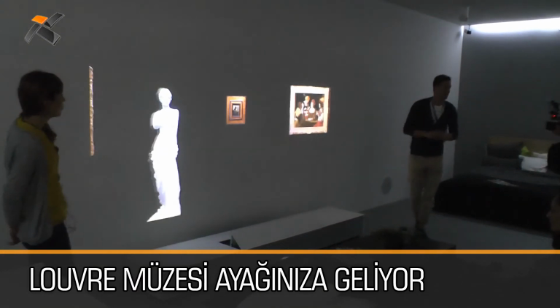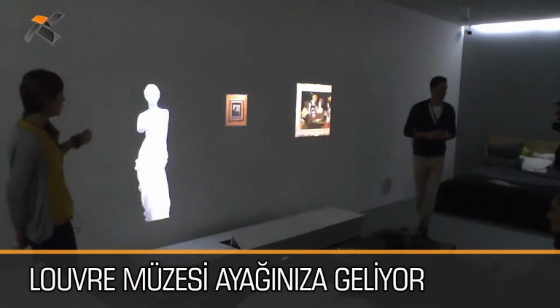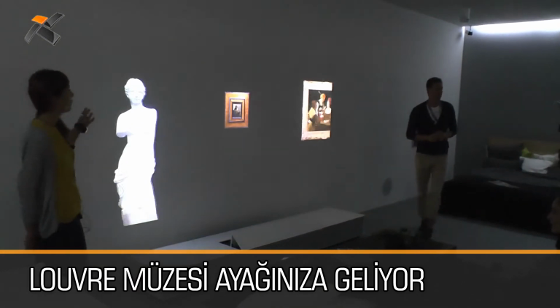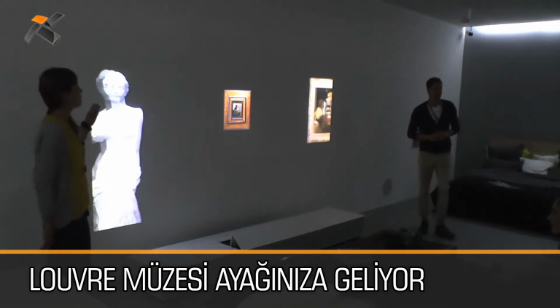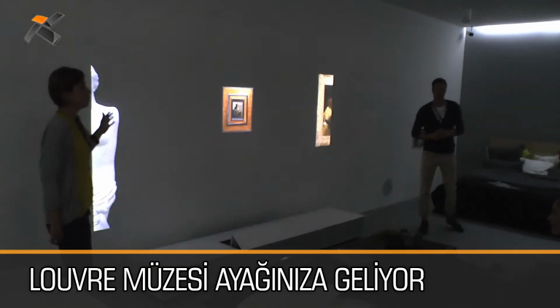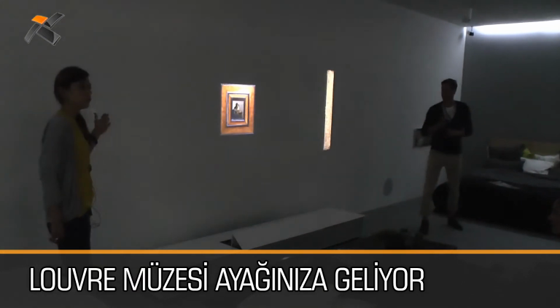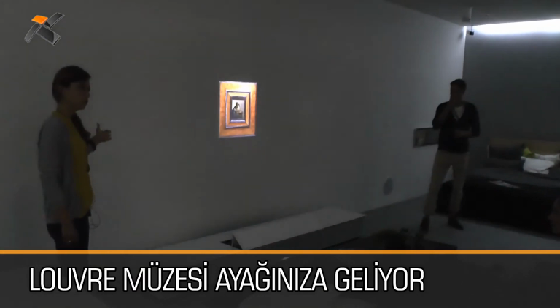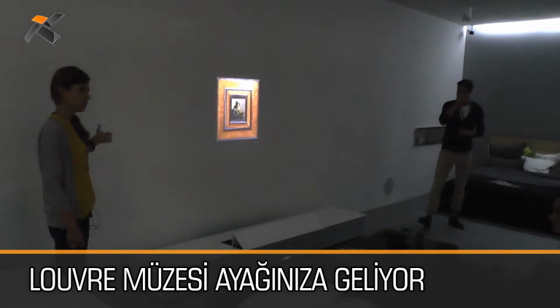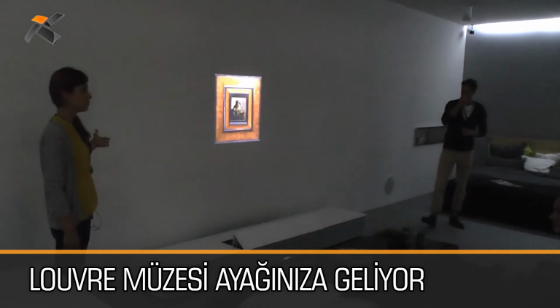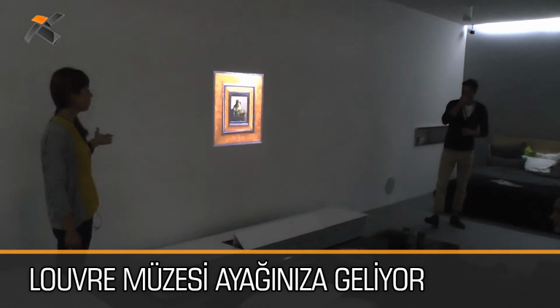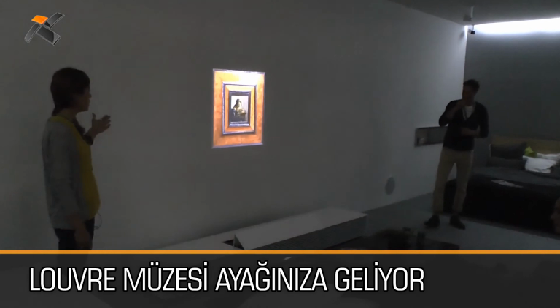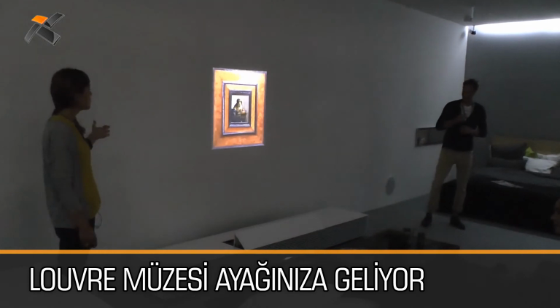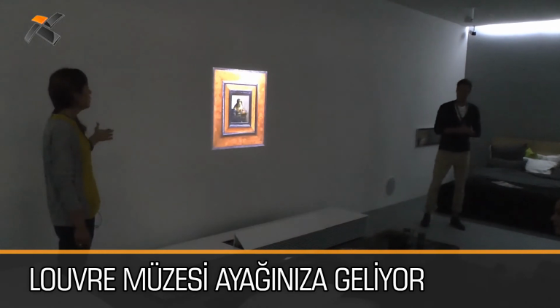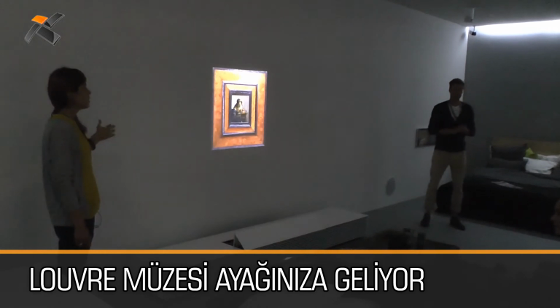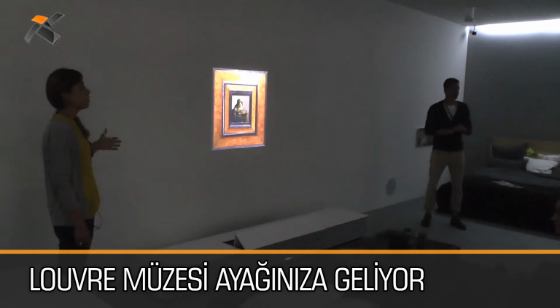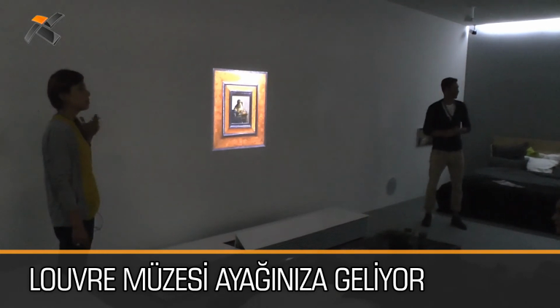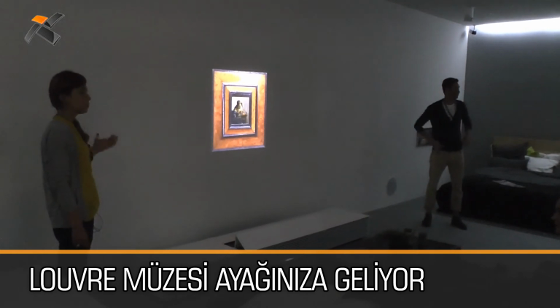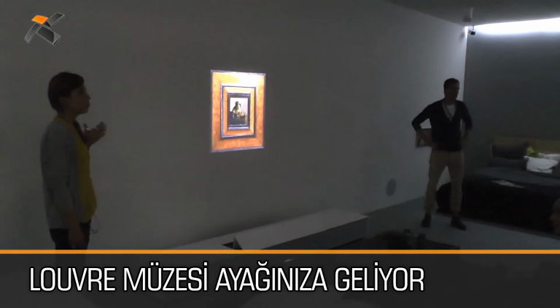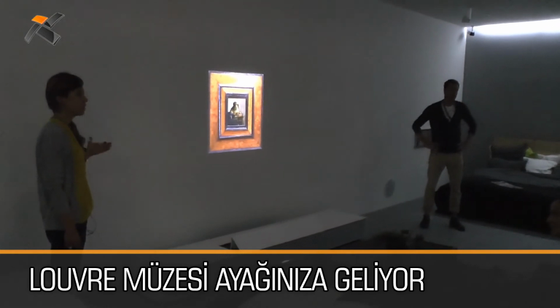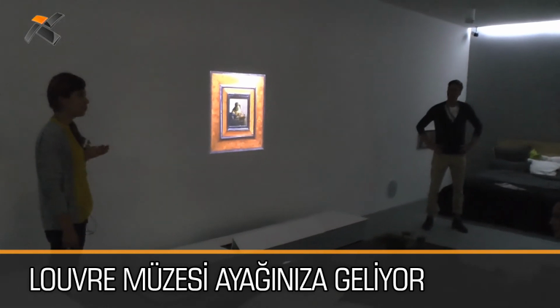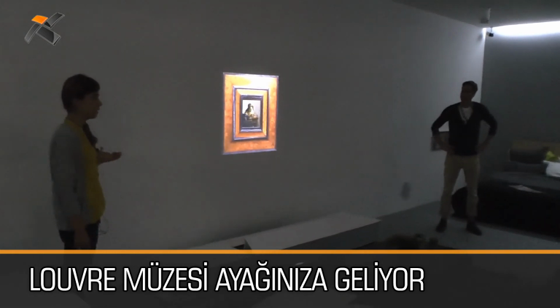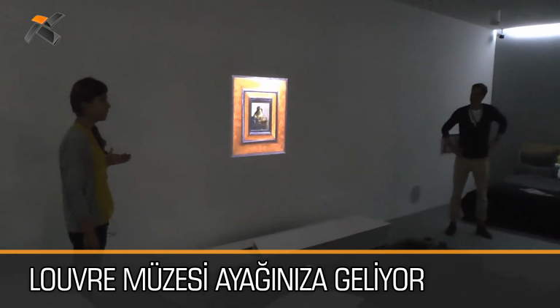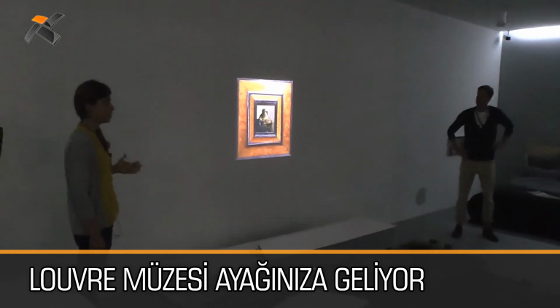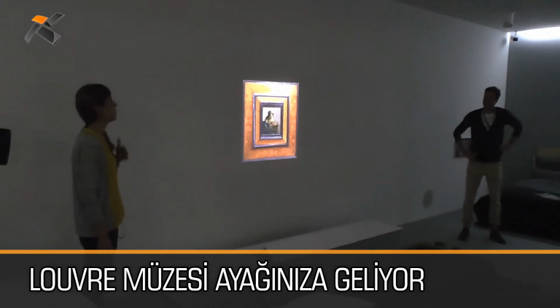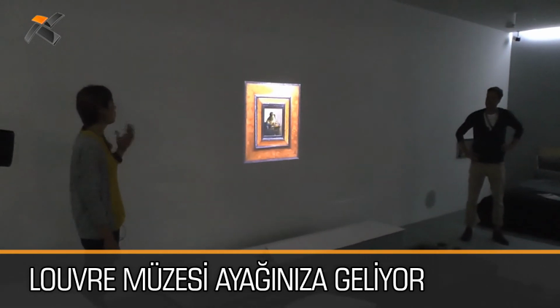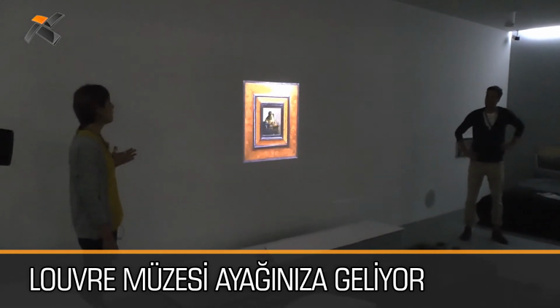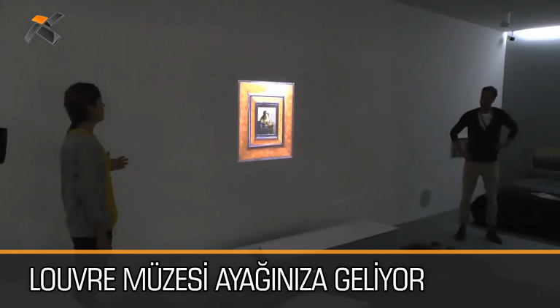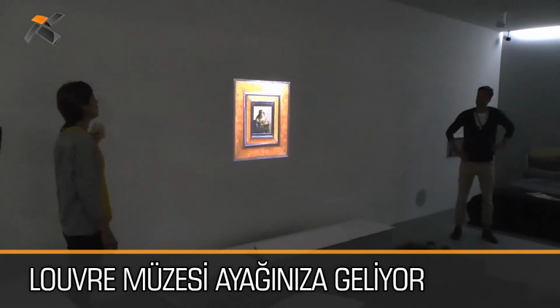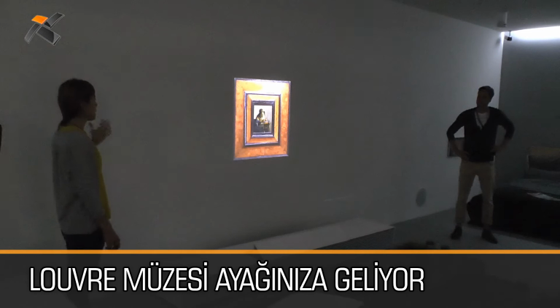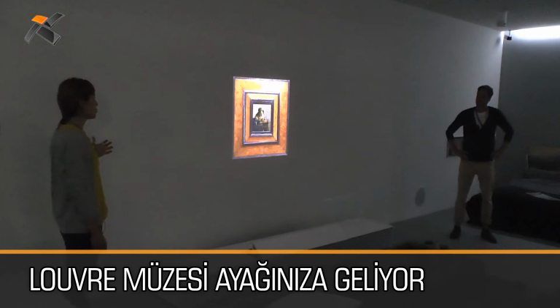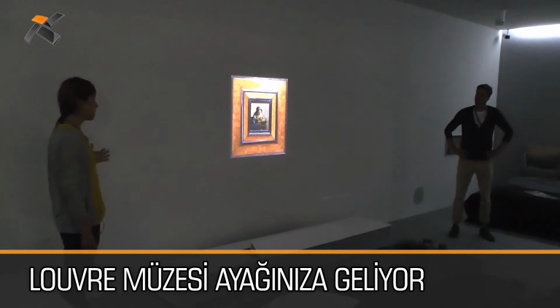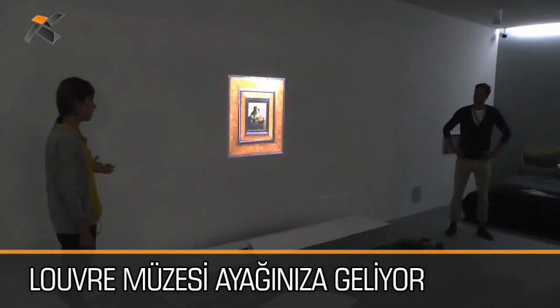I really love the art of the Louvre Museum, and with this it's not about simply watching the paintings — it's about feeling them in their actual size.